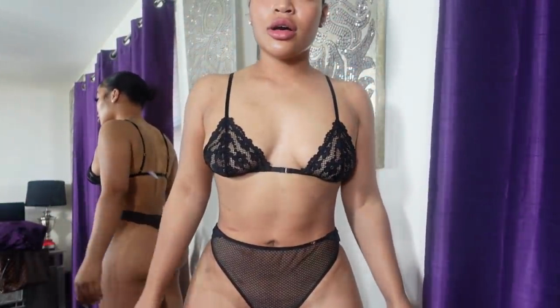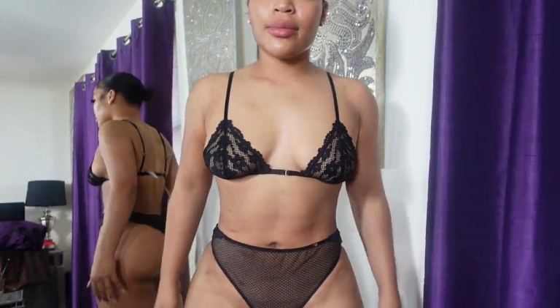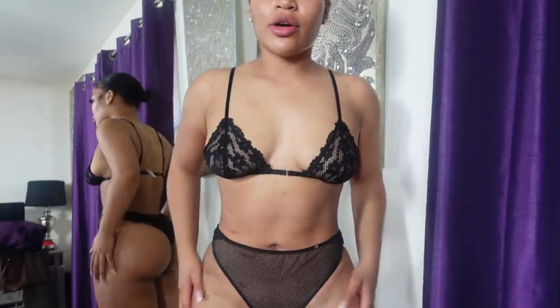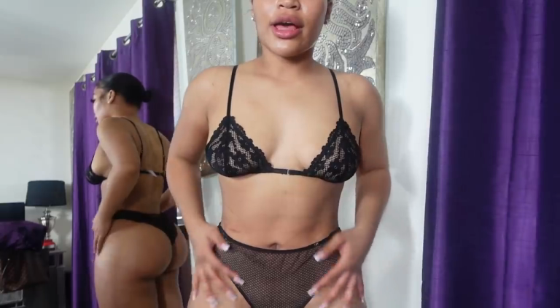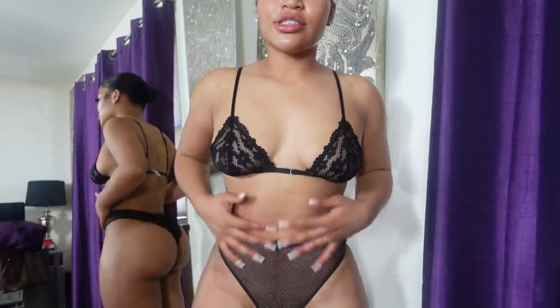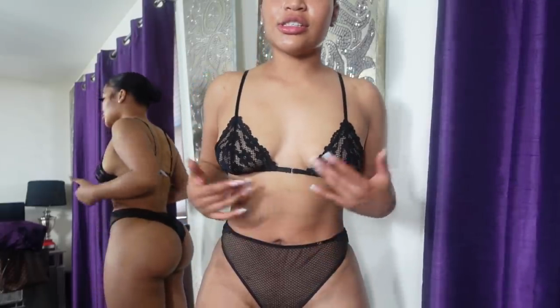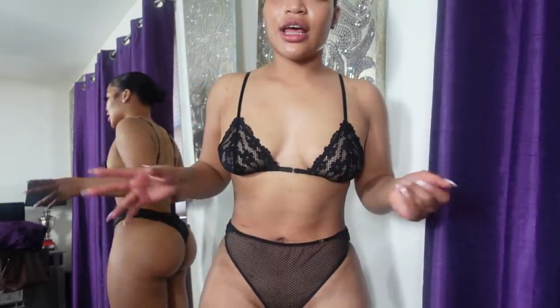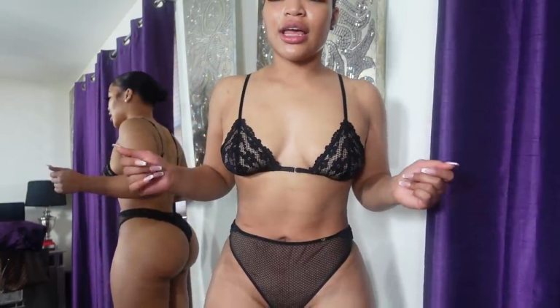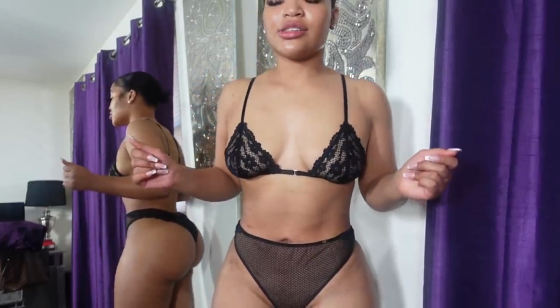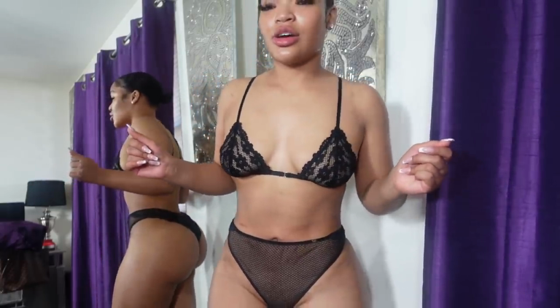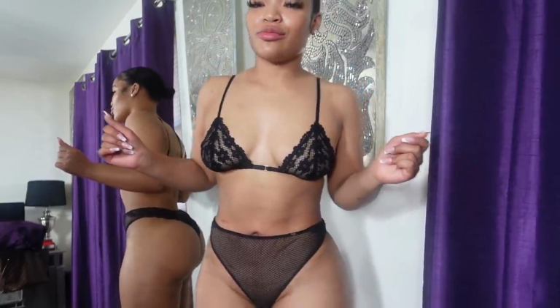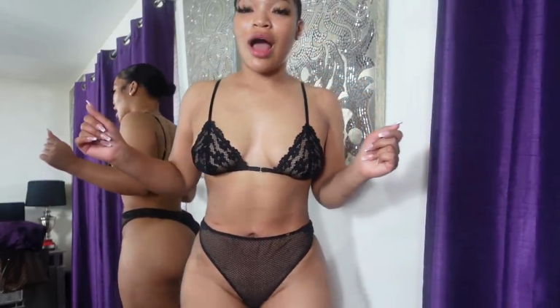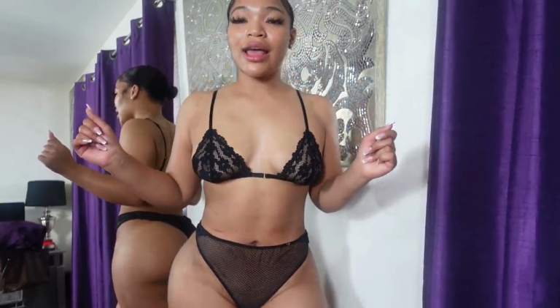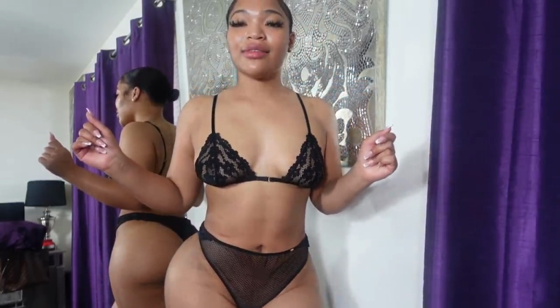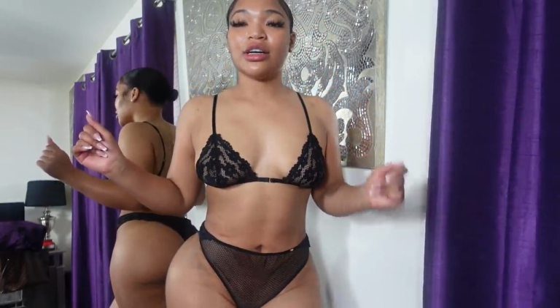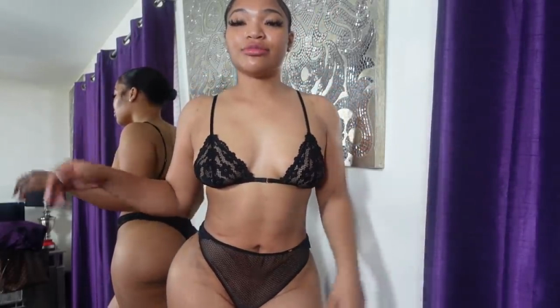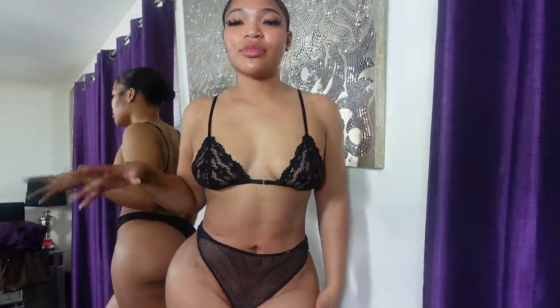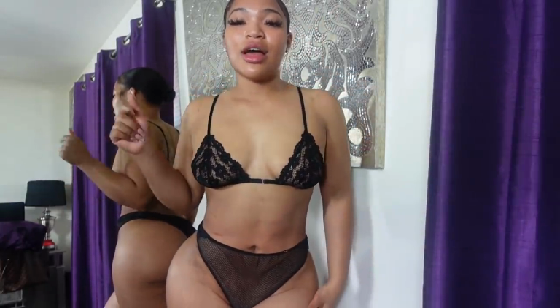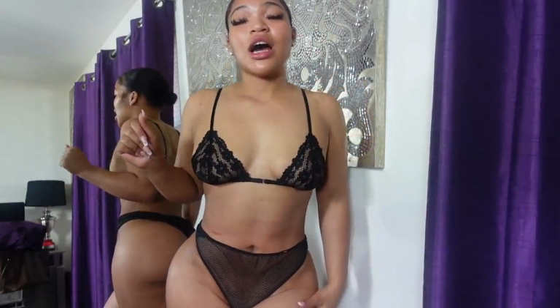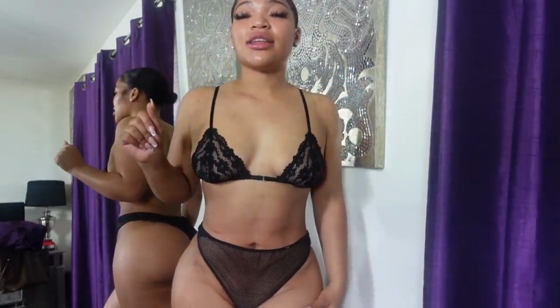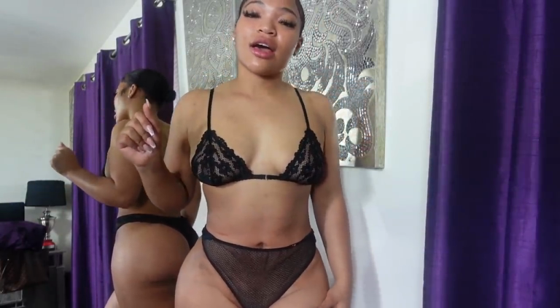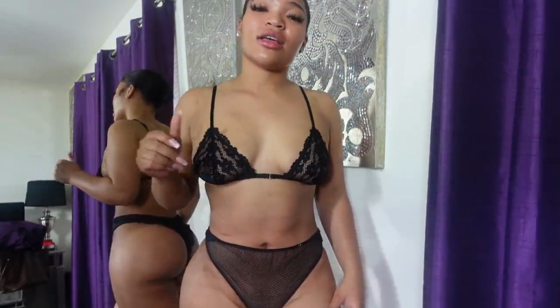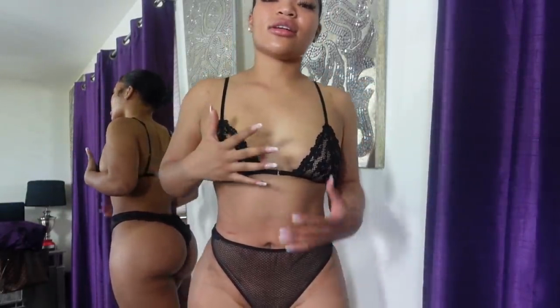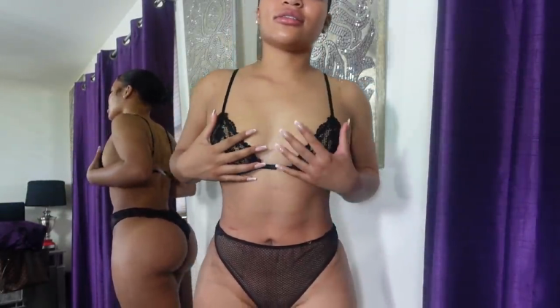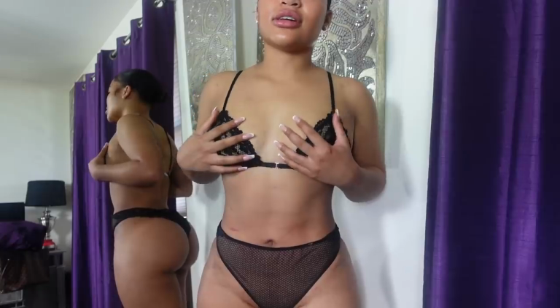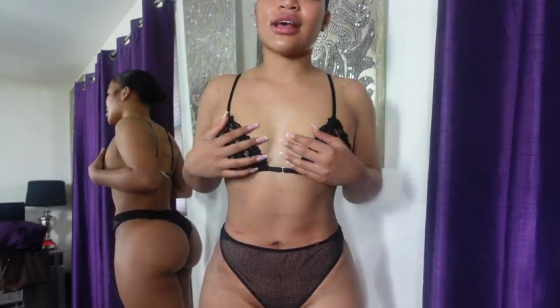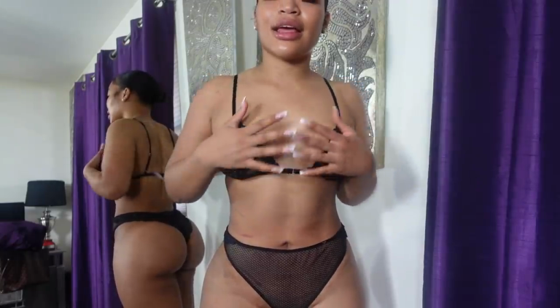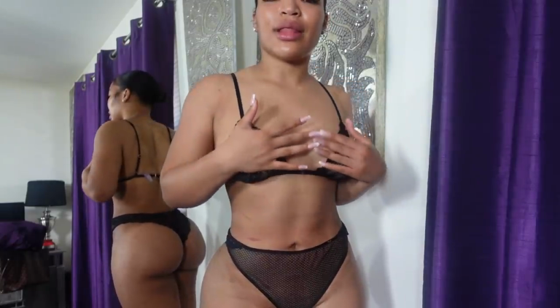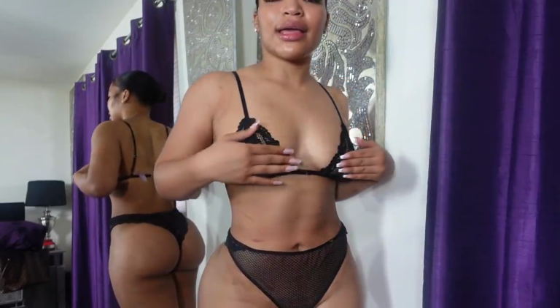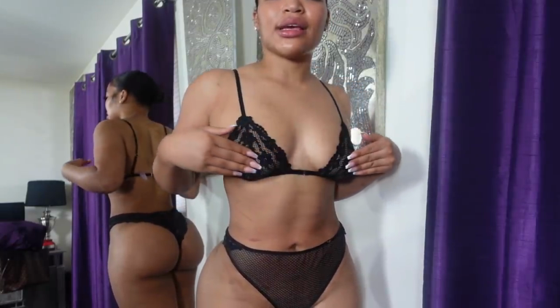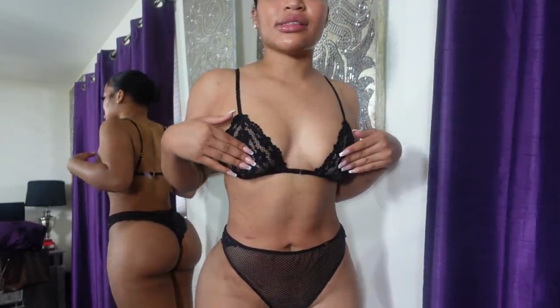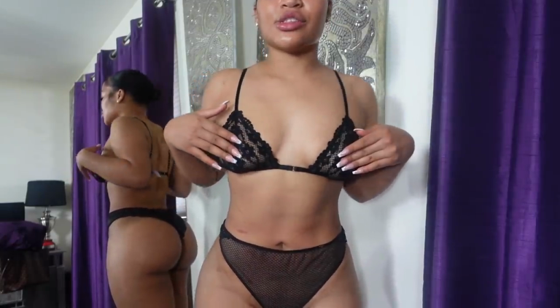She gave it an eight, so I give it a nine — because I love black and lace. It's super sexy.